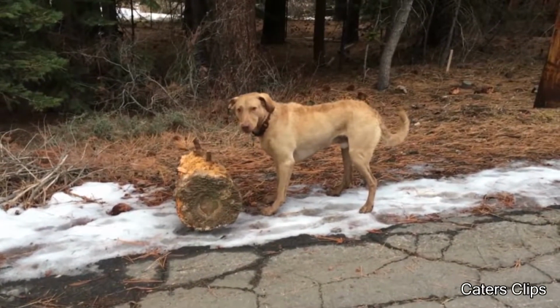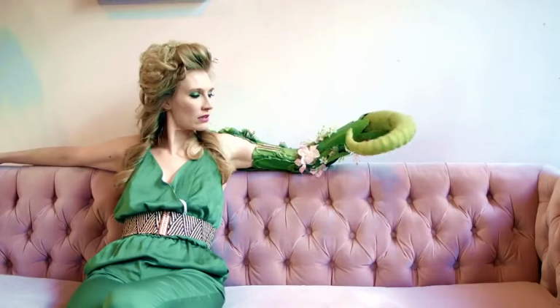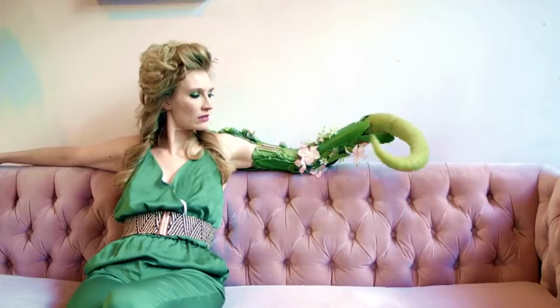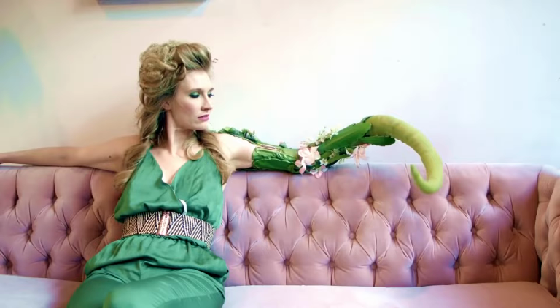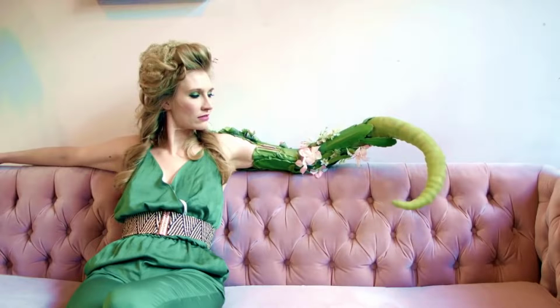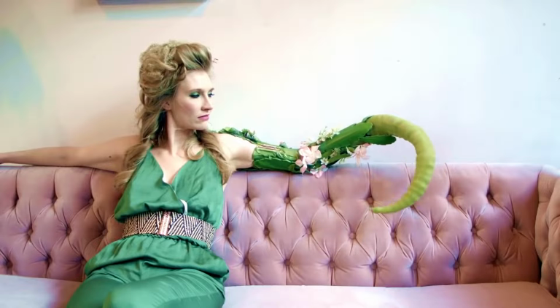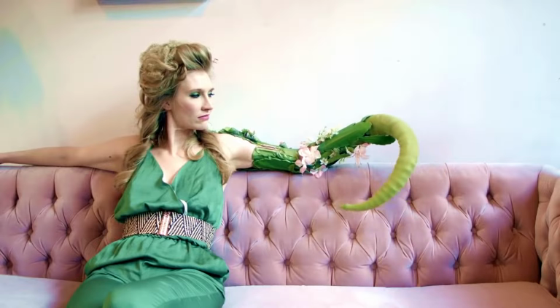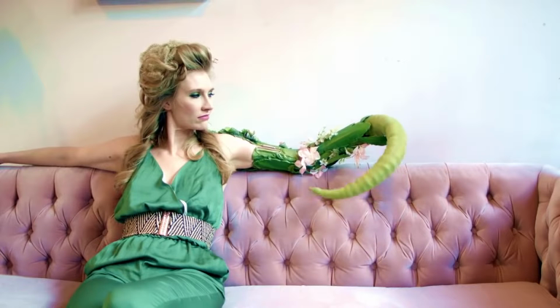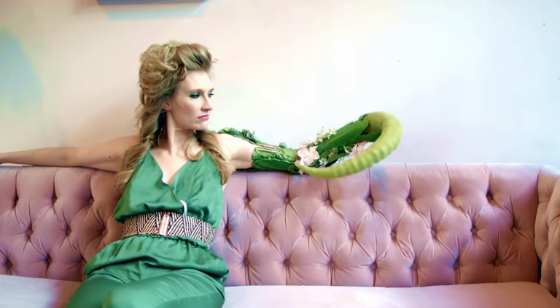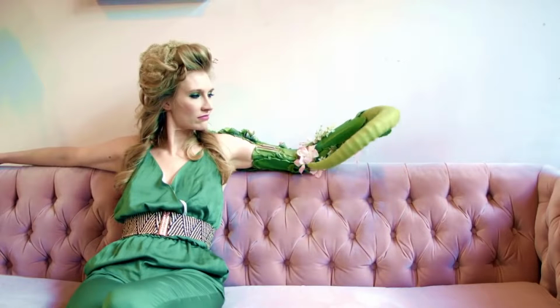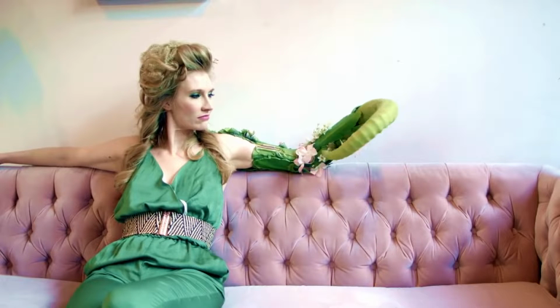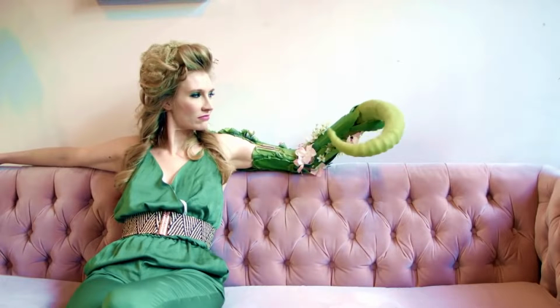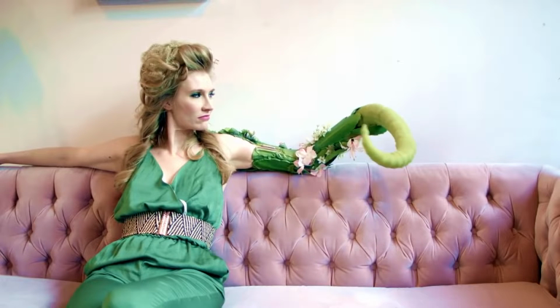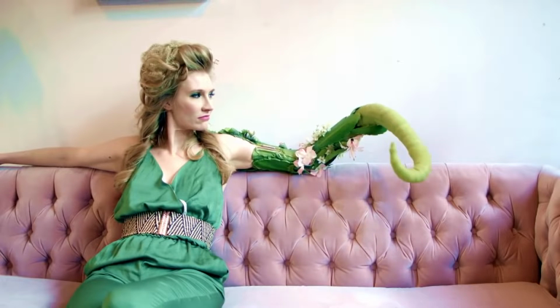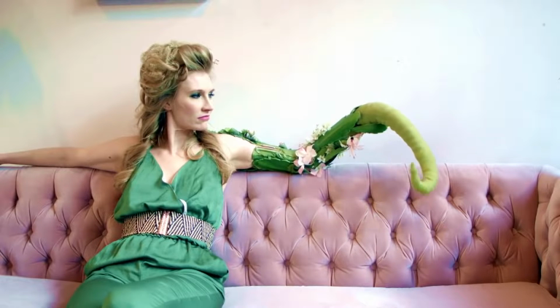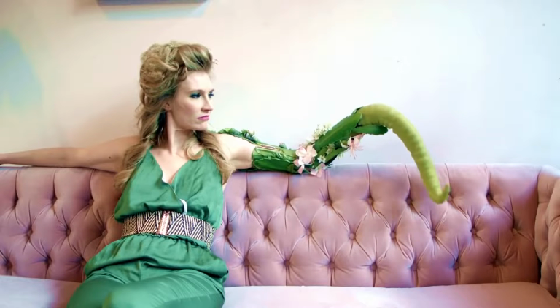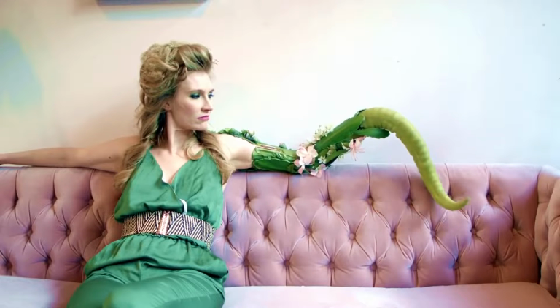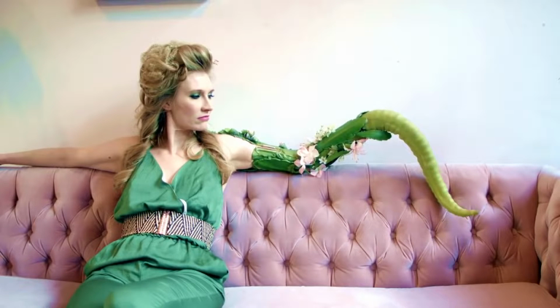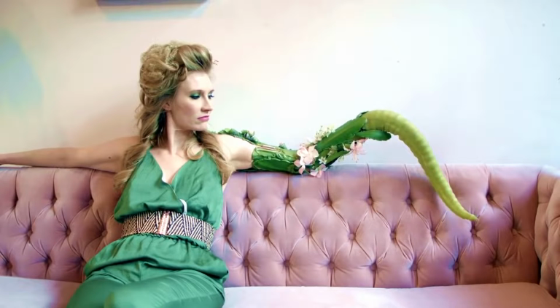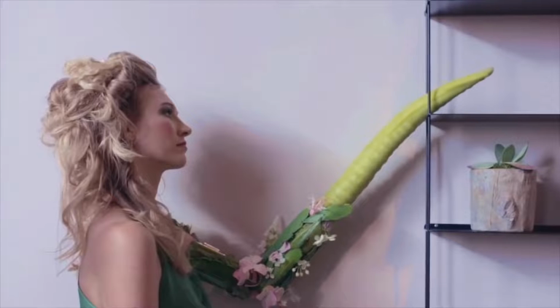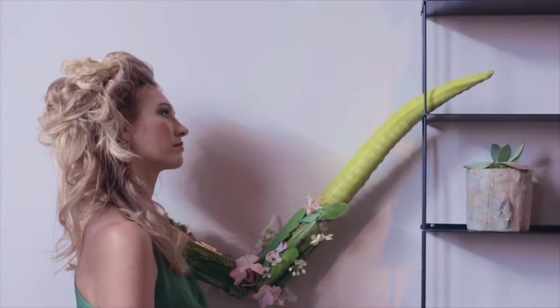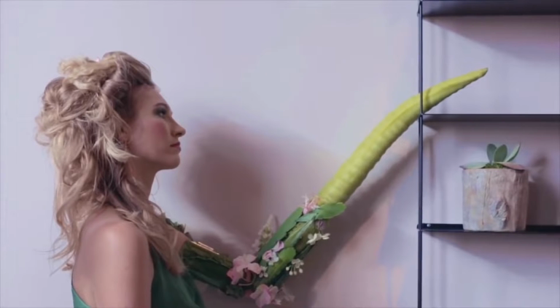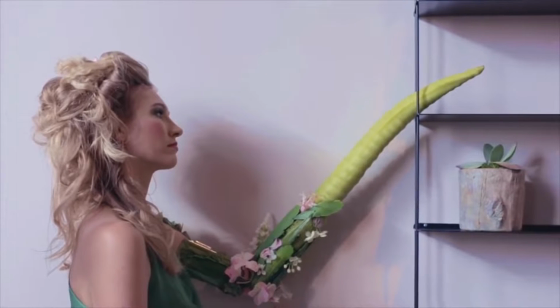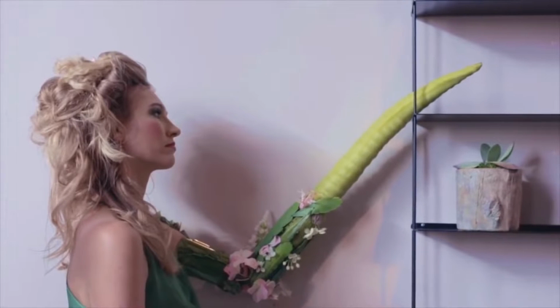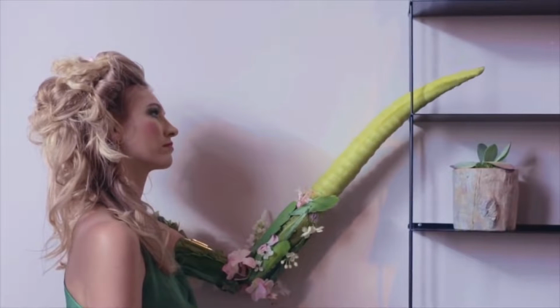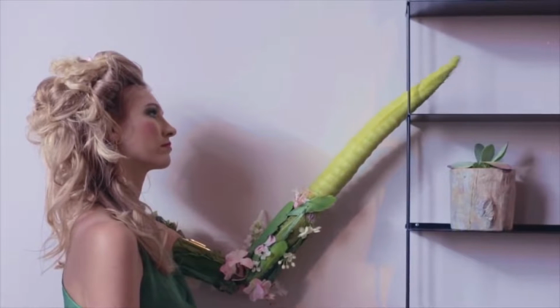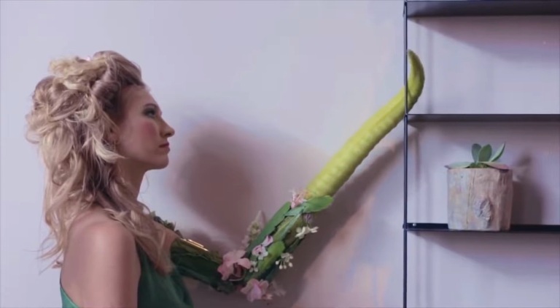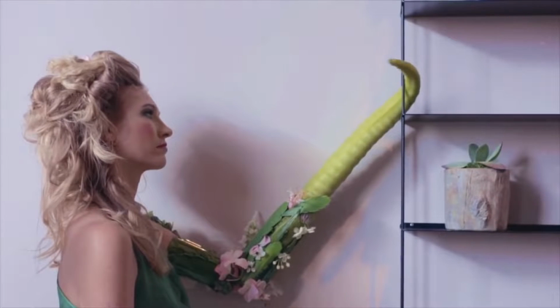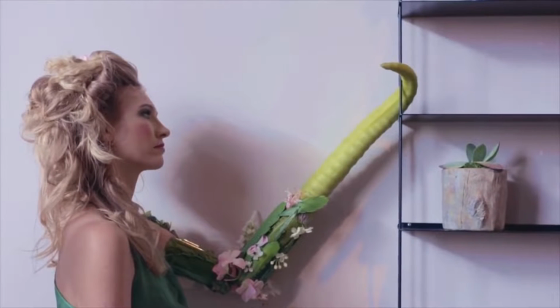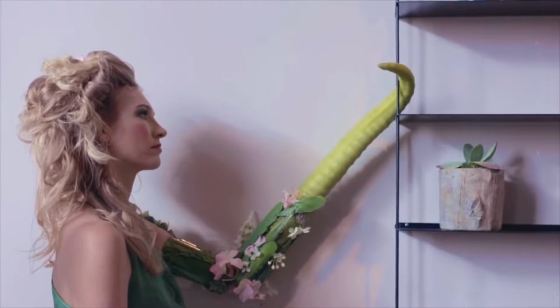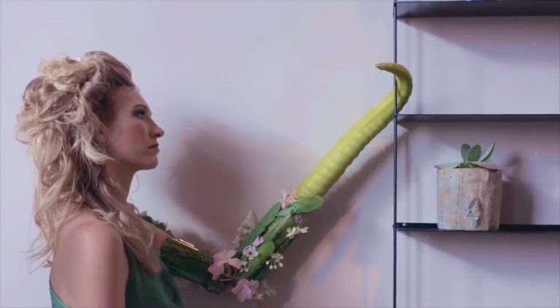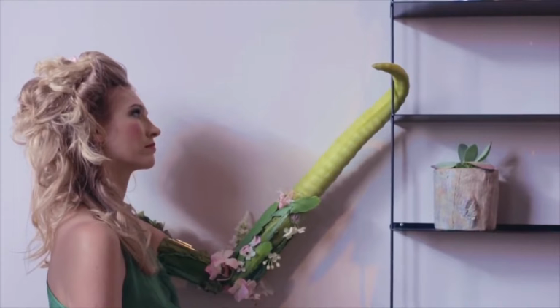This person lost her left arm, and instead of replacing it with a prosthetic arm, she replaced it with a tentacle.